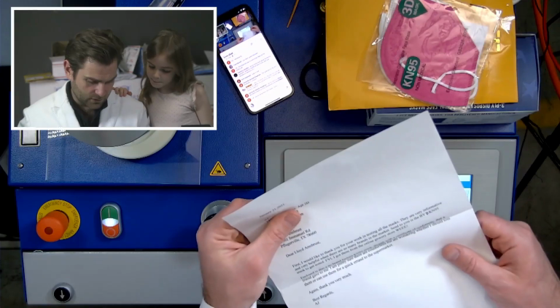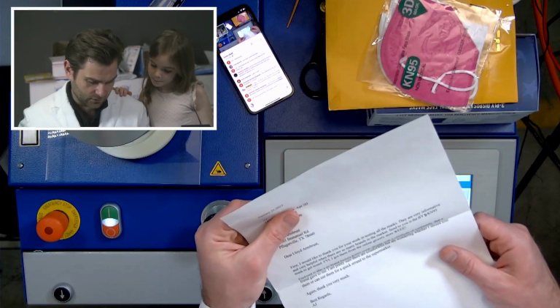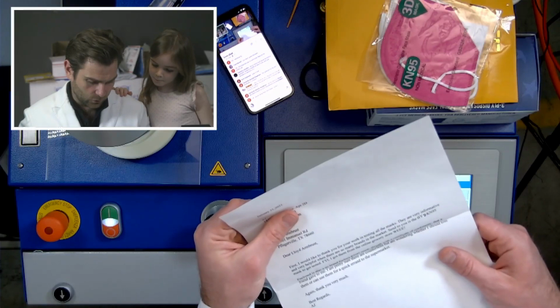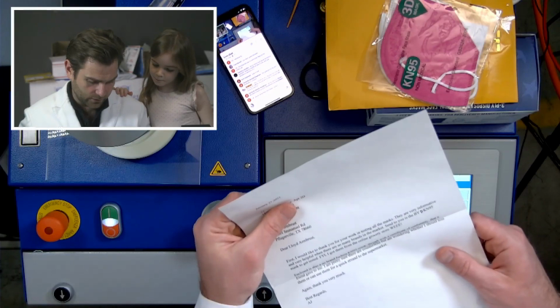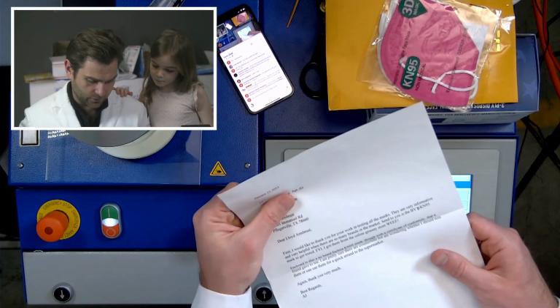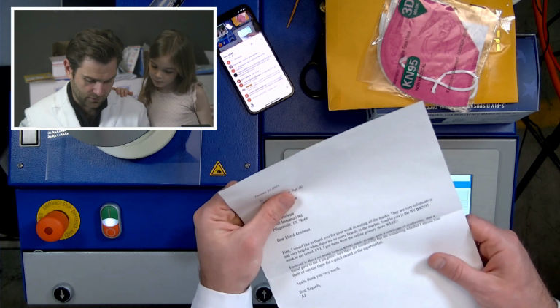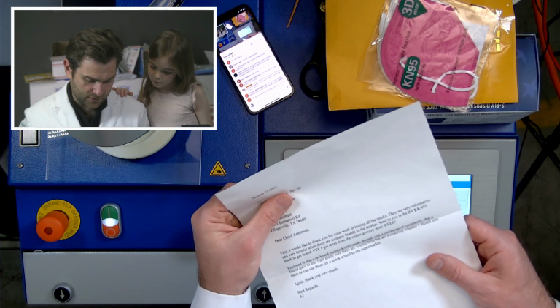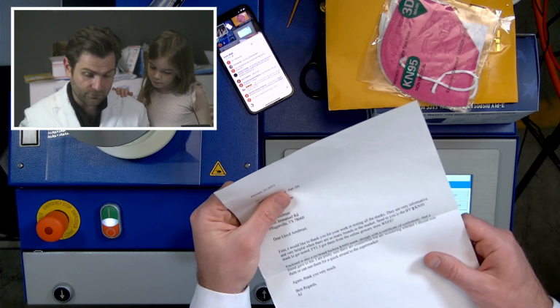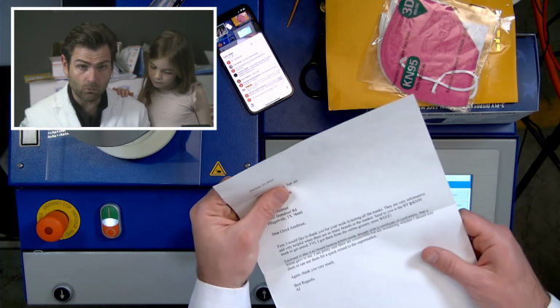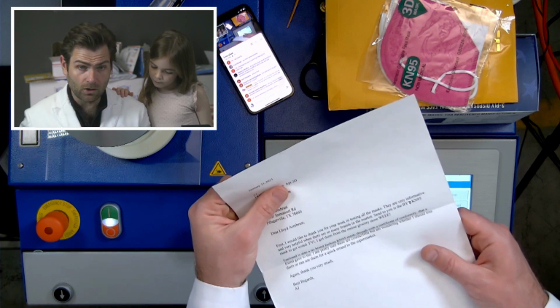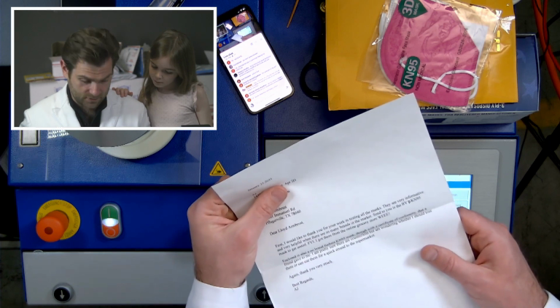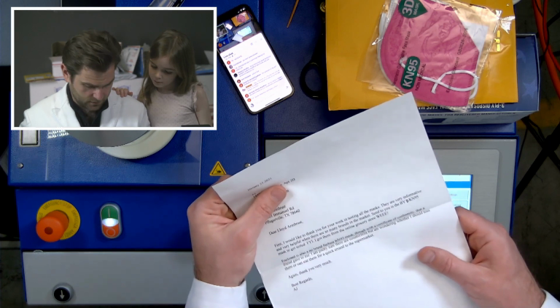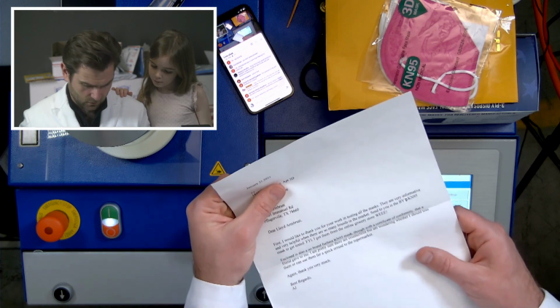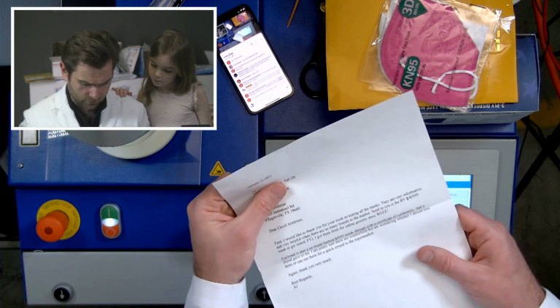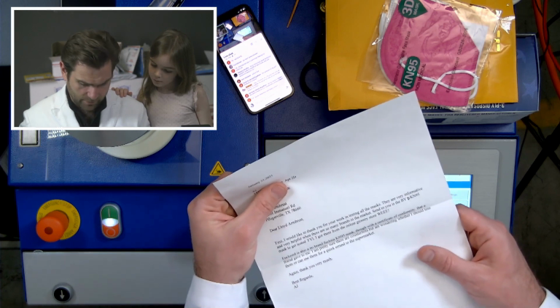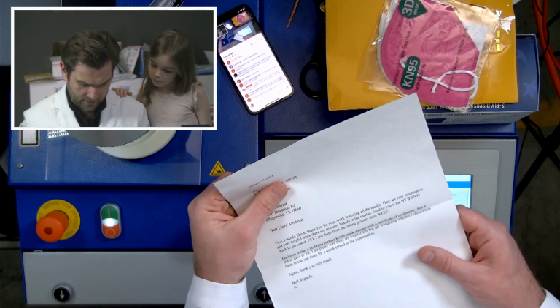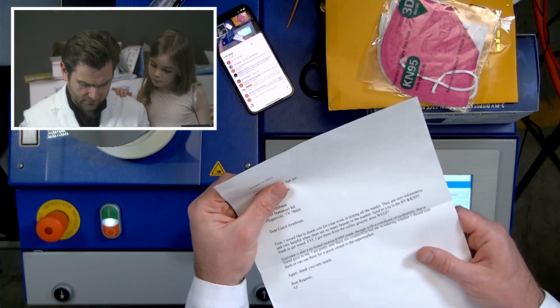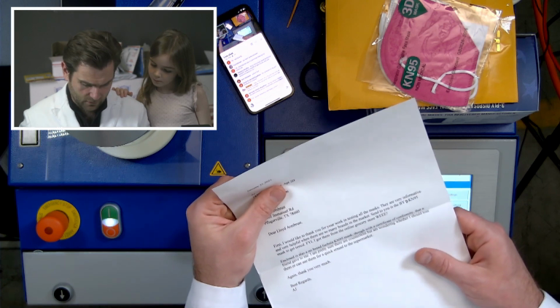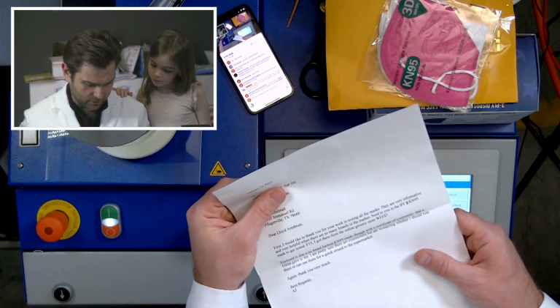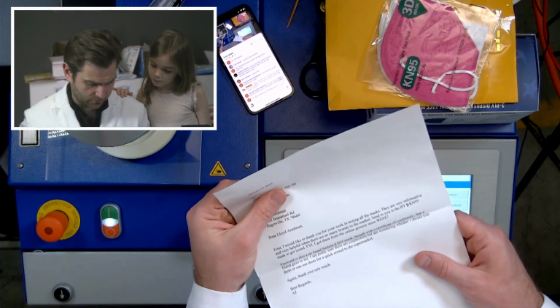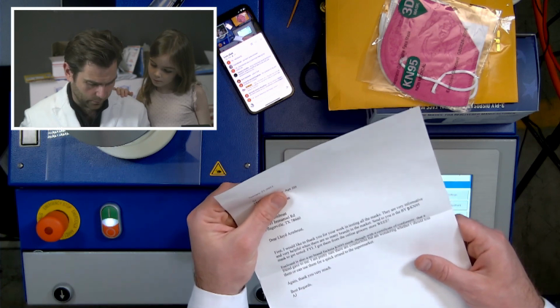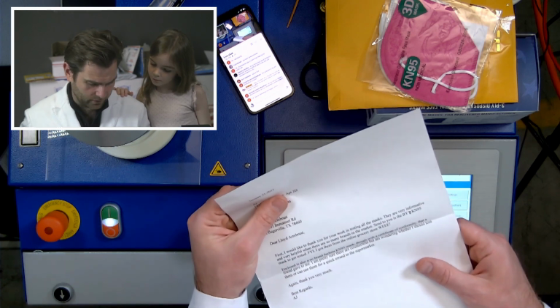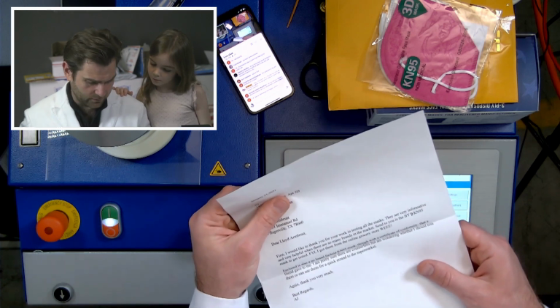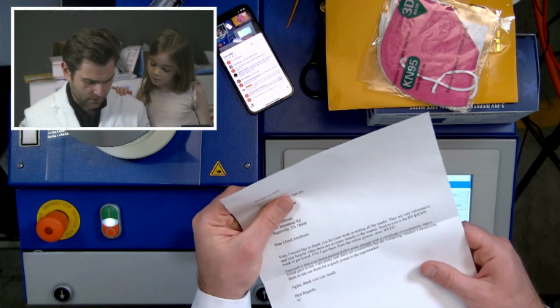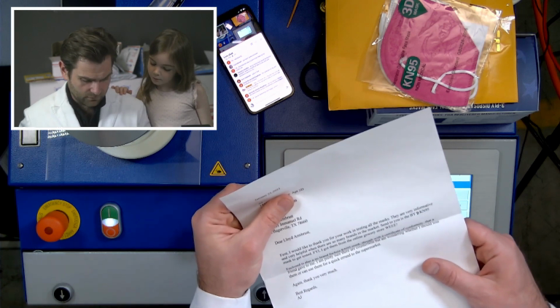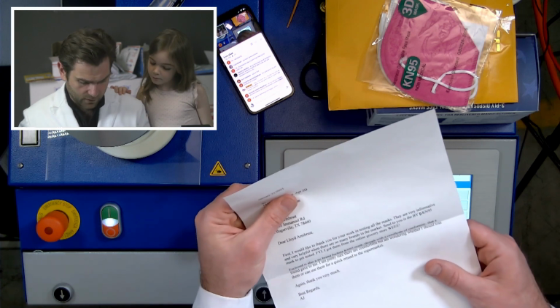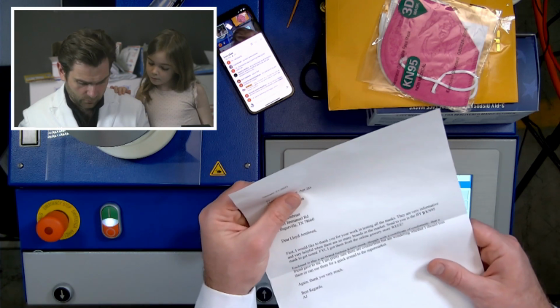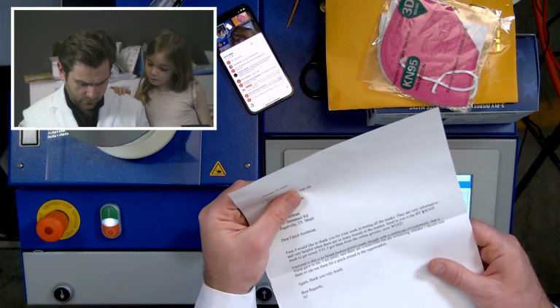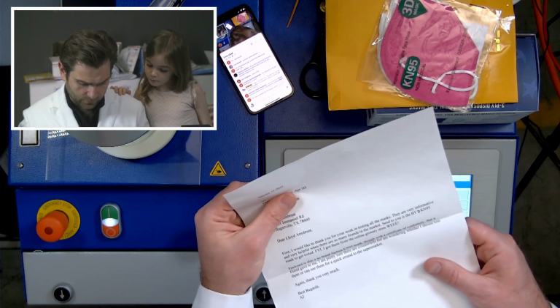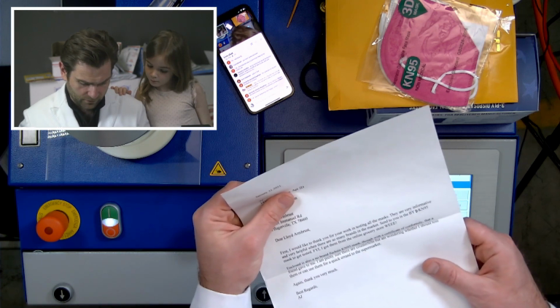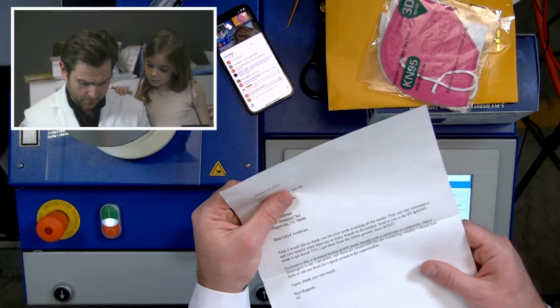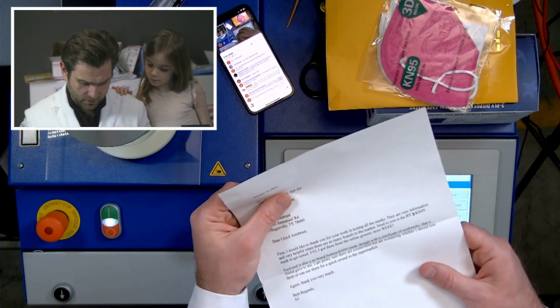Dear Lloyd, first I'd like to thank you for your work on testing all of the masks. They're very informative, very helpful, and there's so many brands on the market.